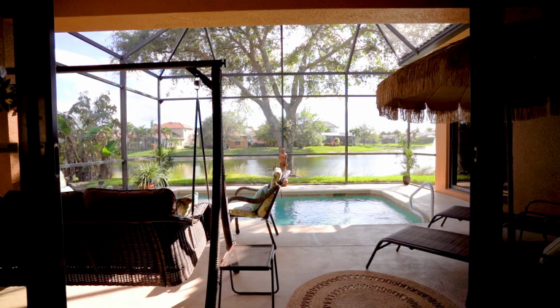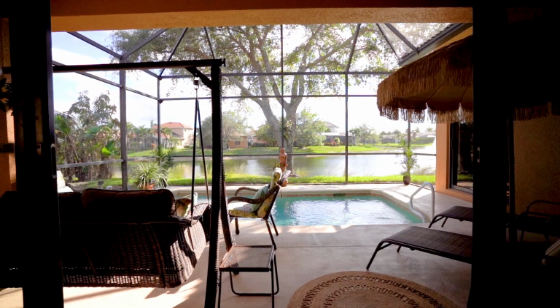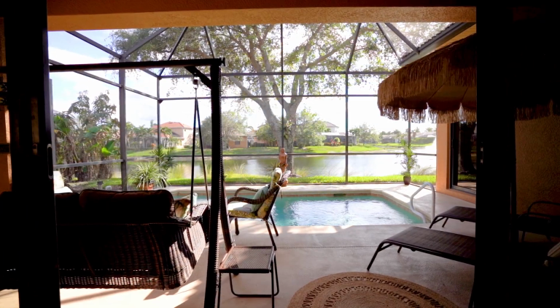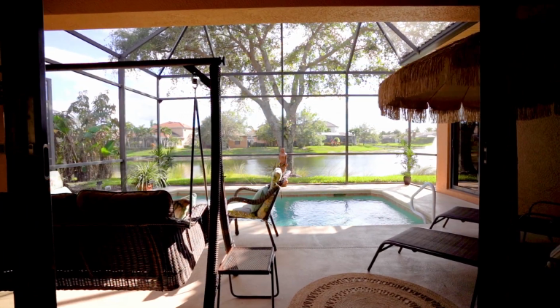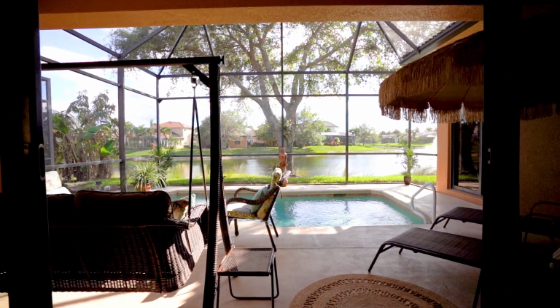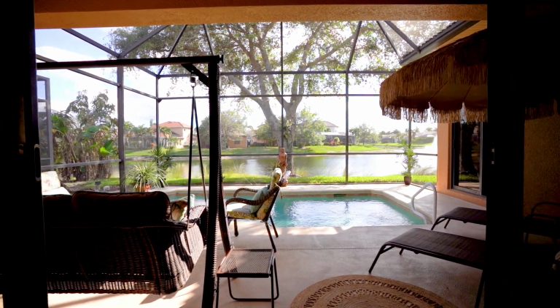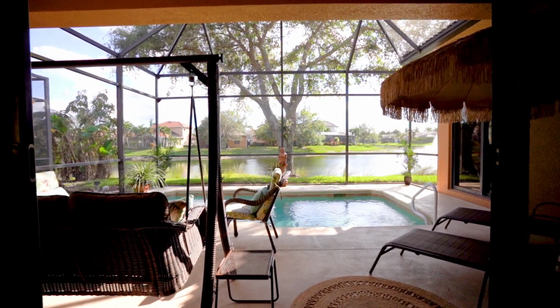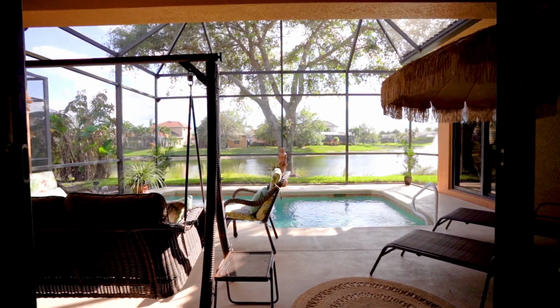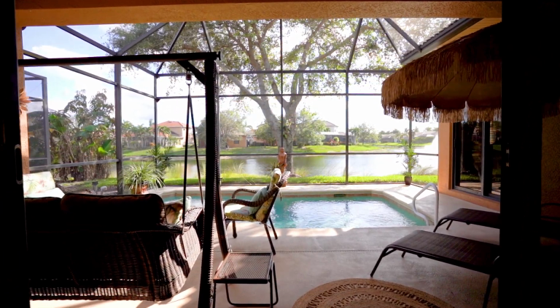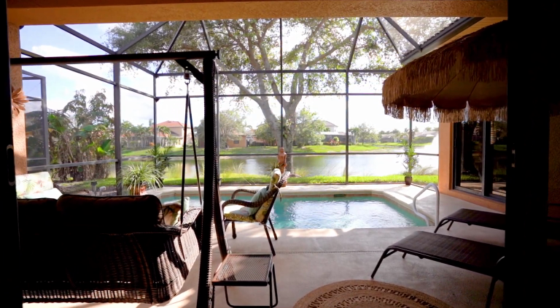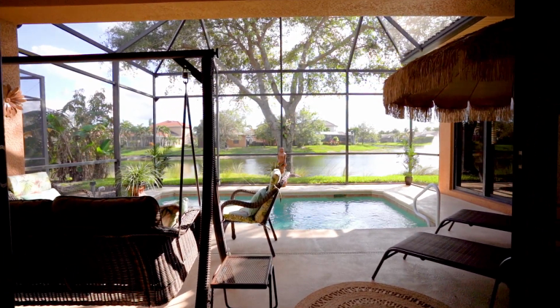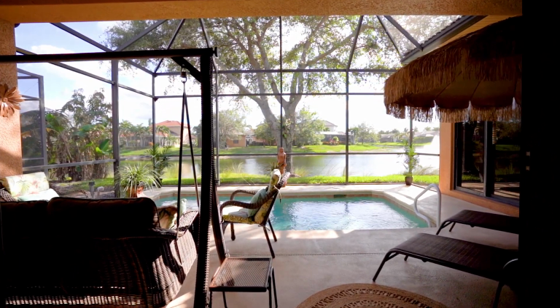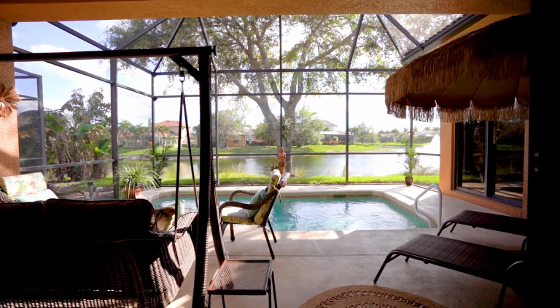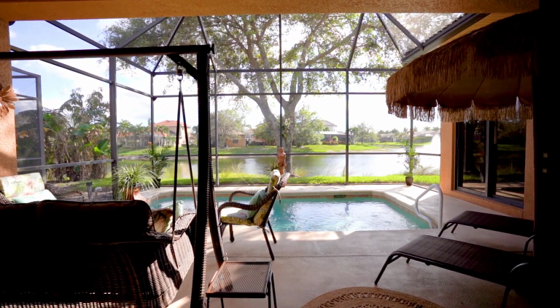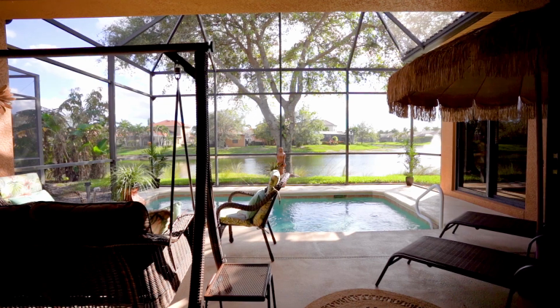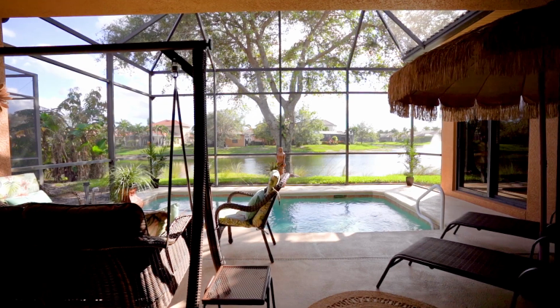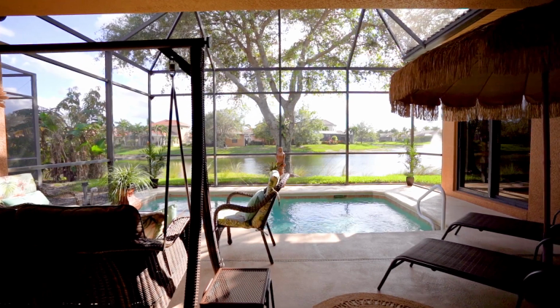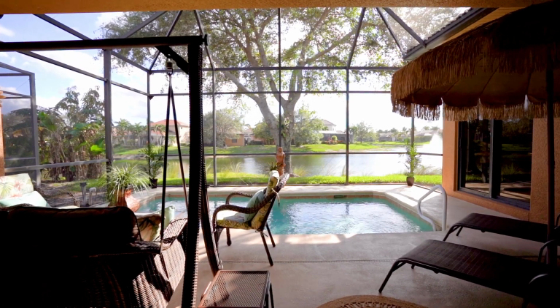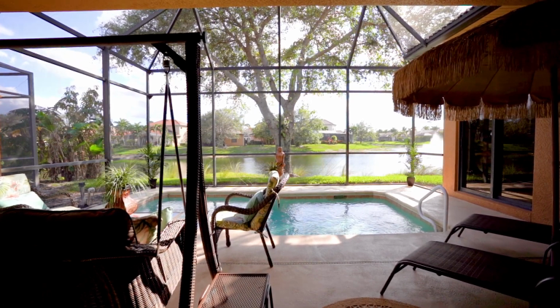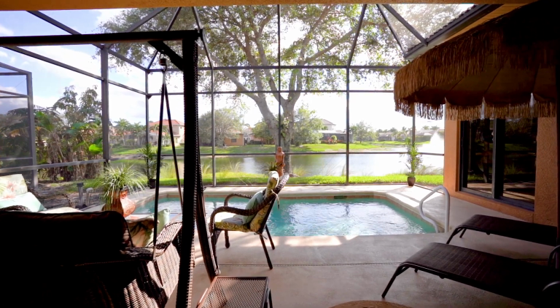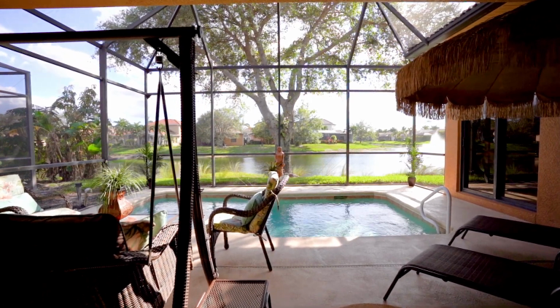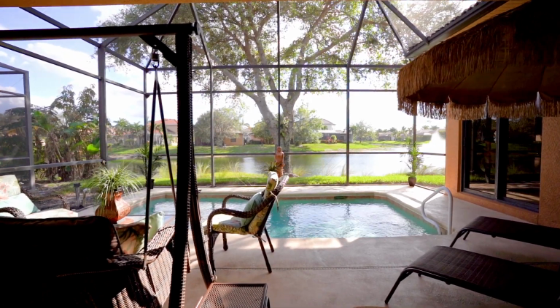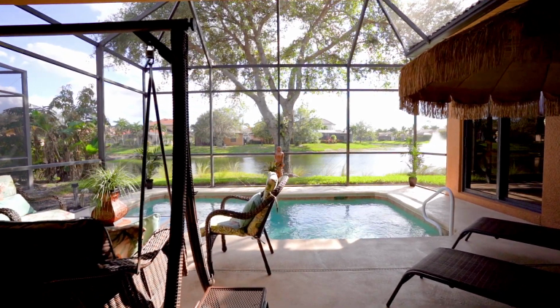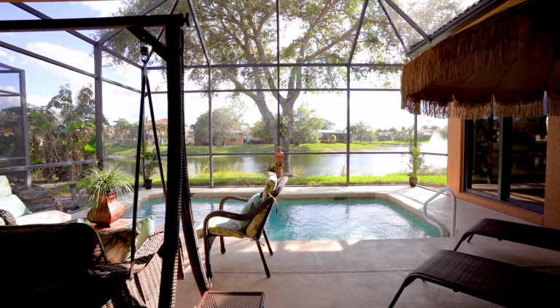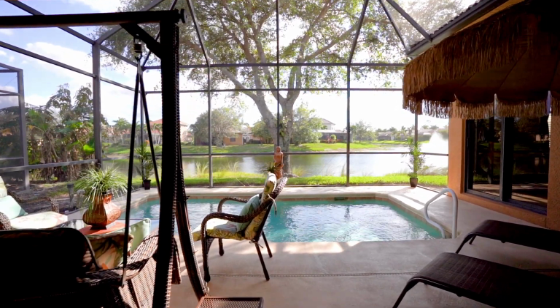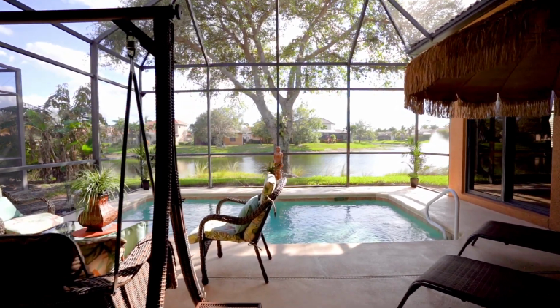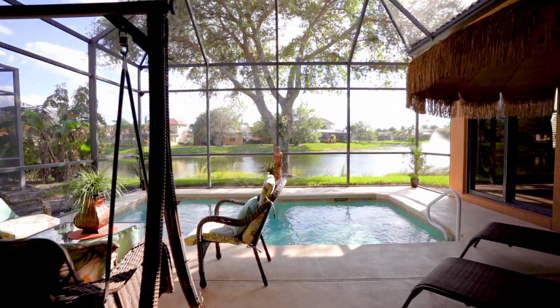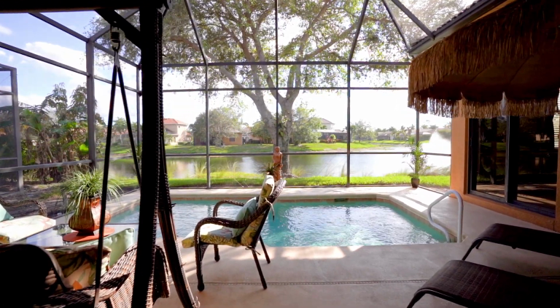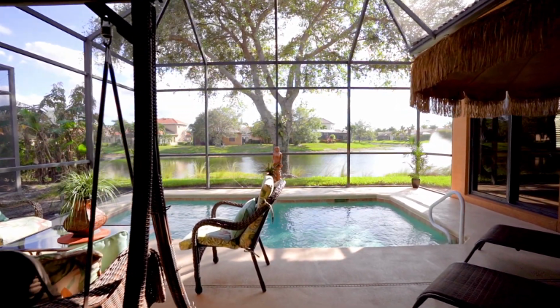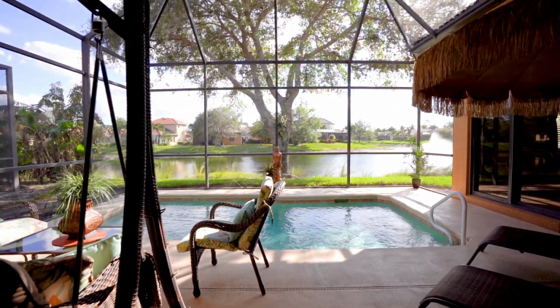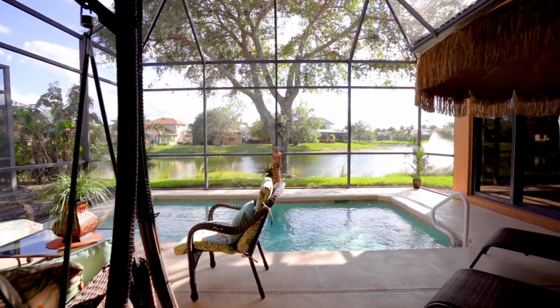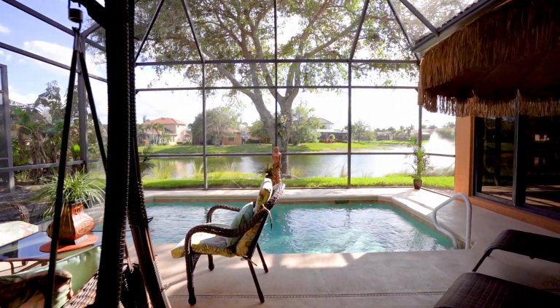Outside, the private covered lanai is ideal for alfresco dining or simply relaxing amidst lush tropical landscaping.